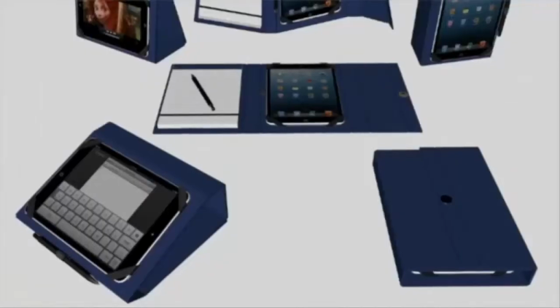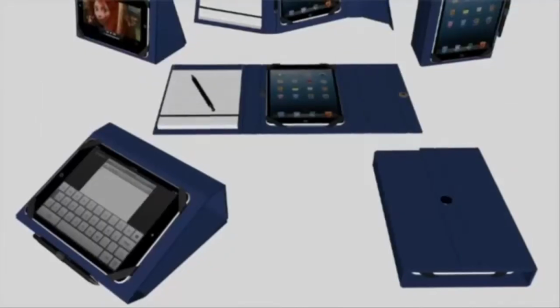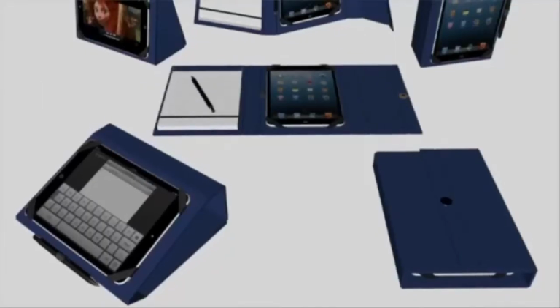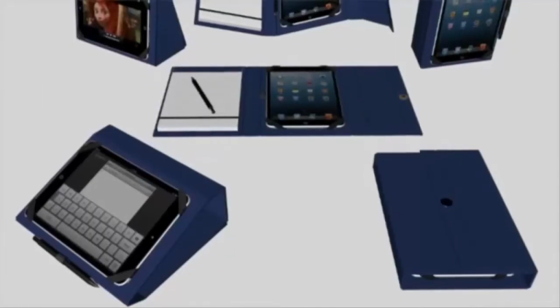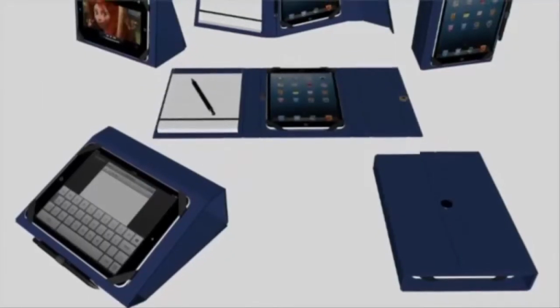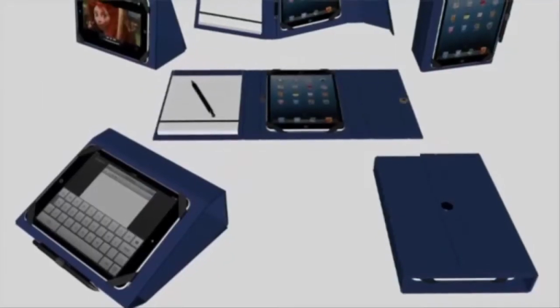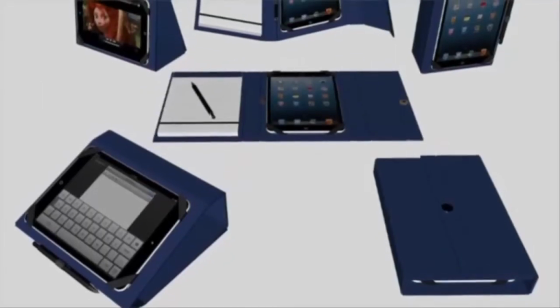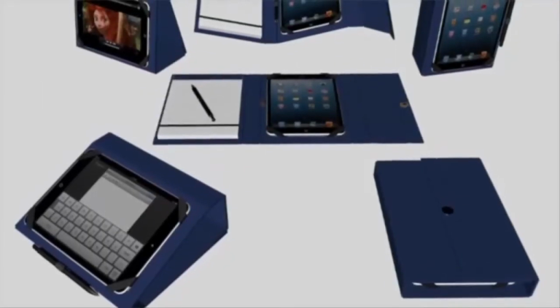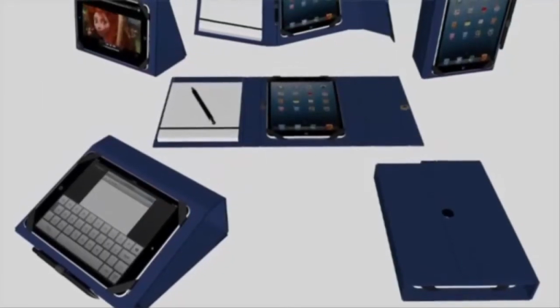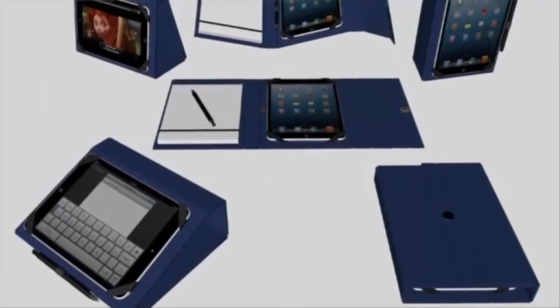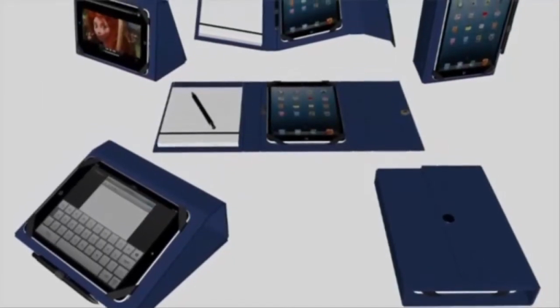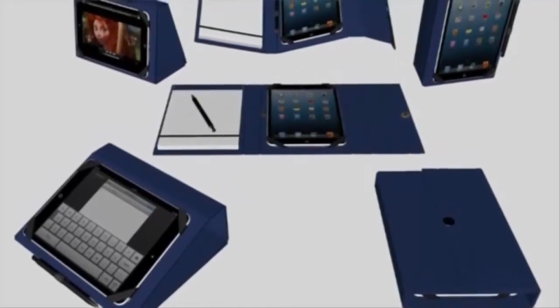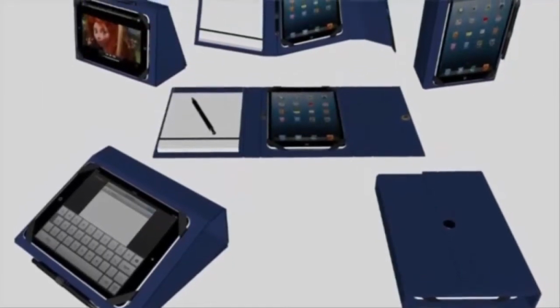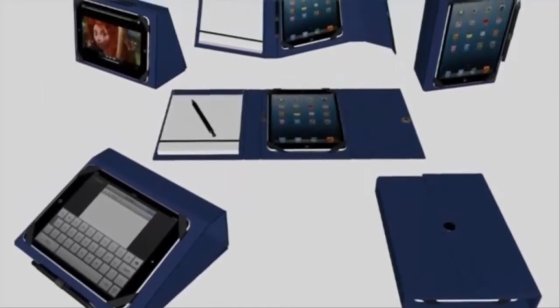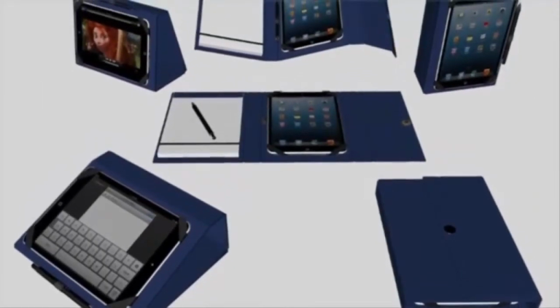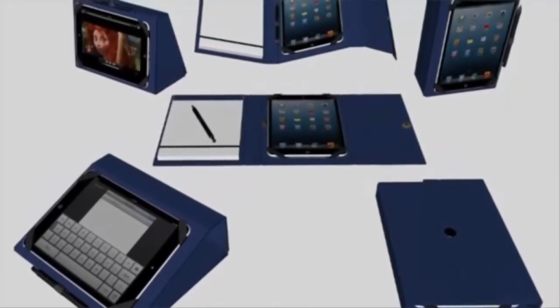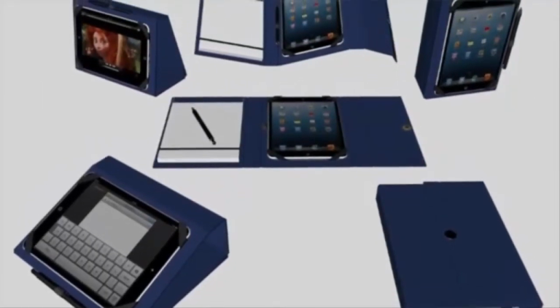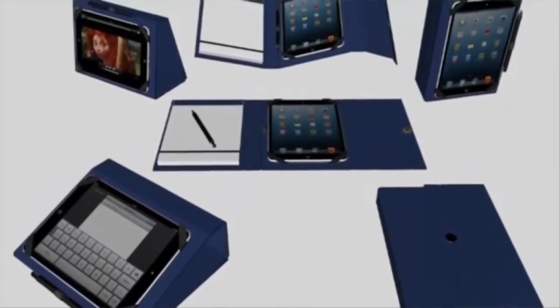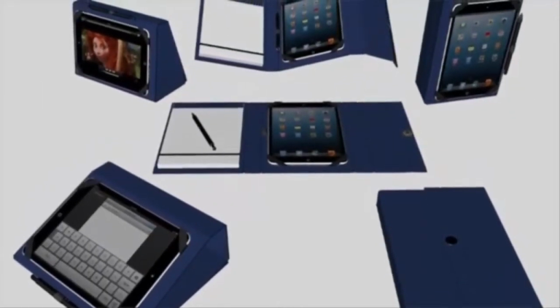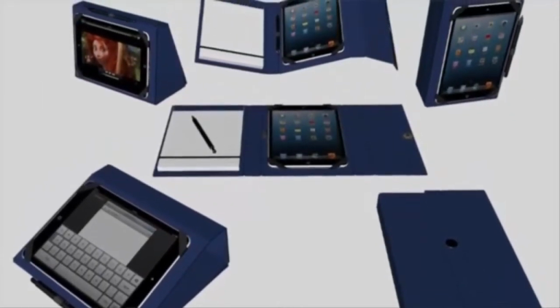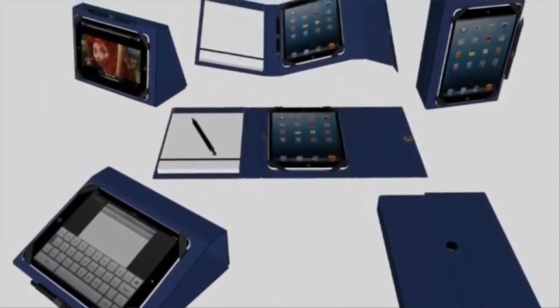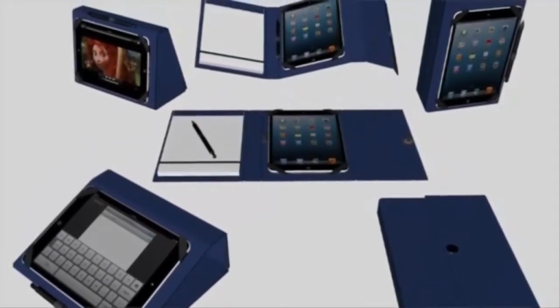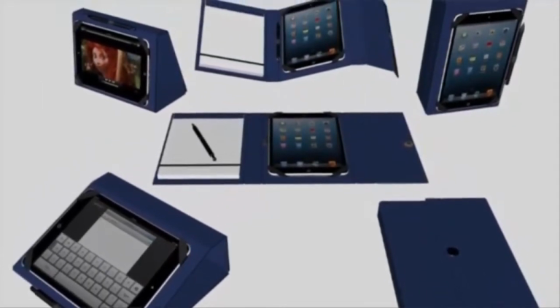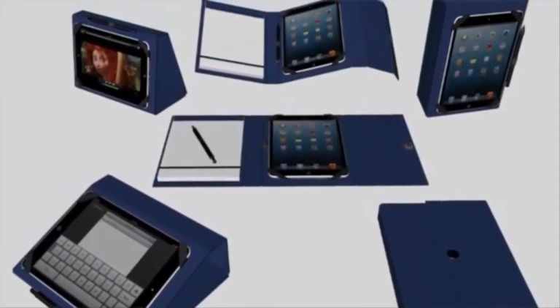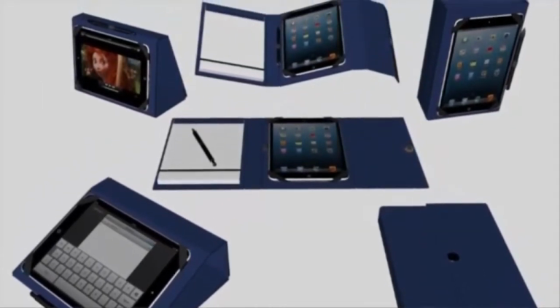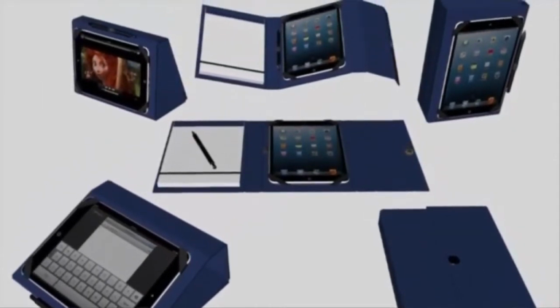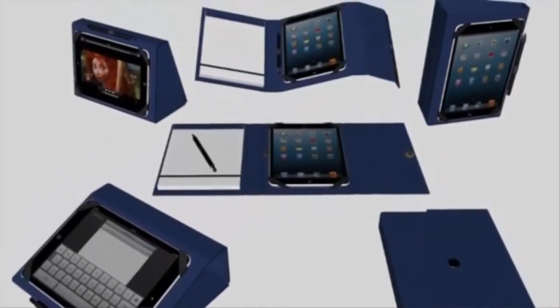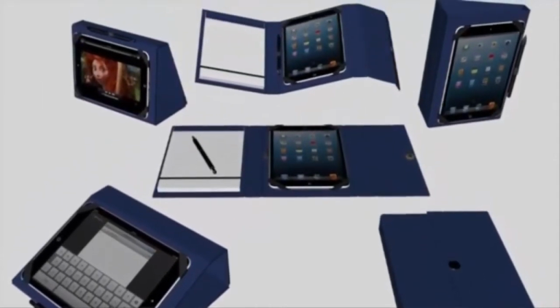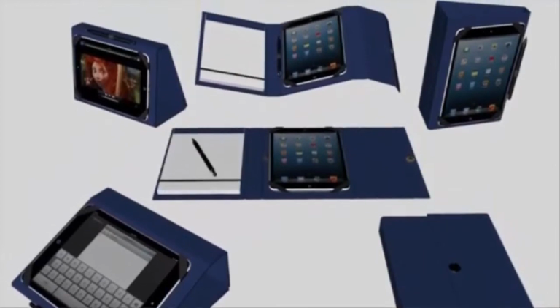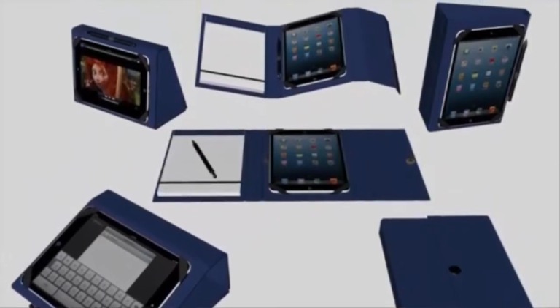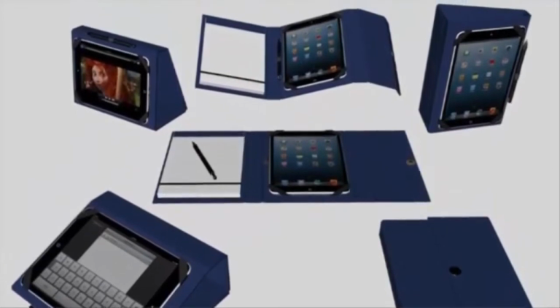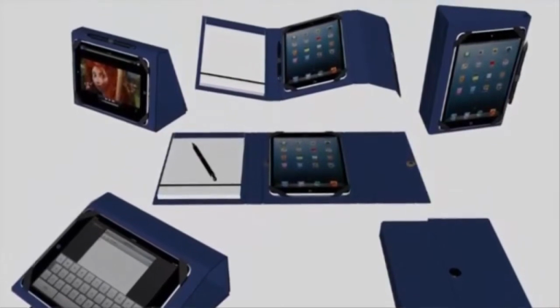Each case works to support your typing, working, presenting, or relaxing.